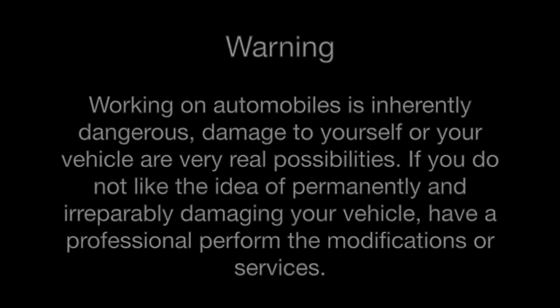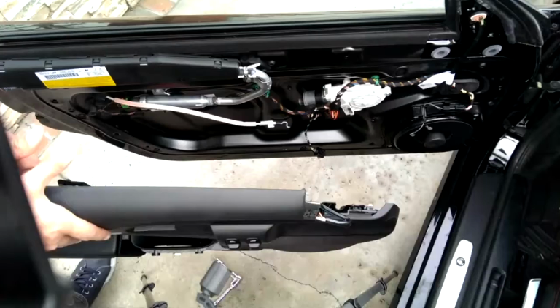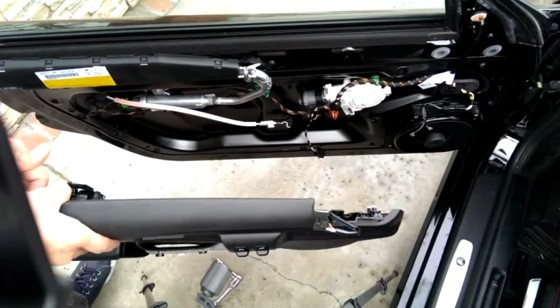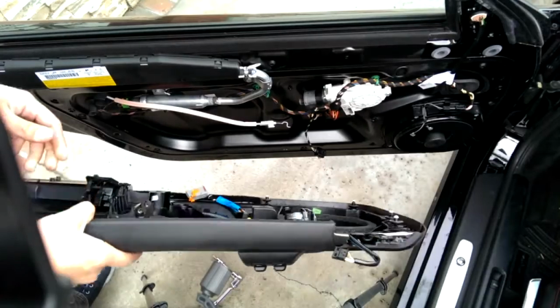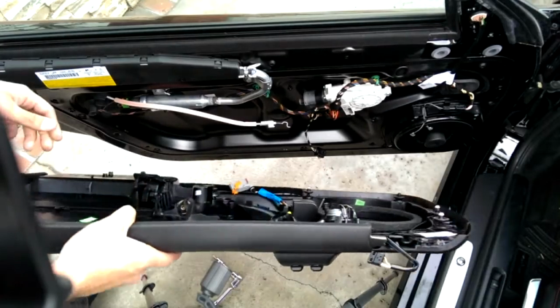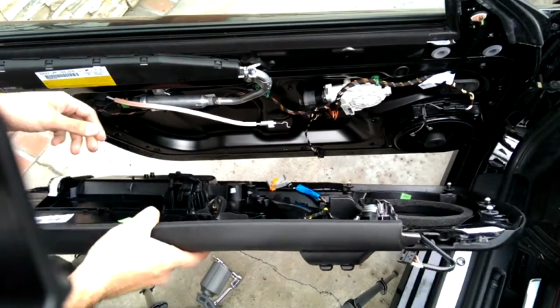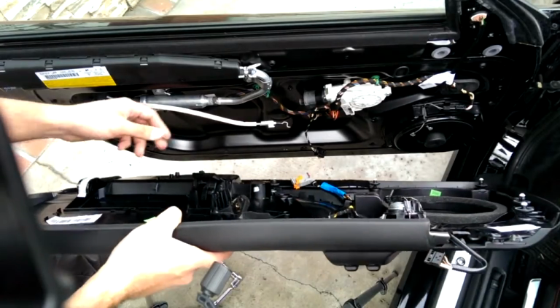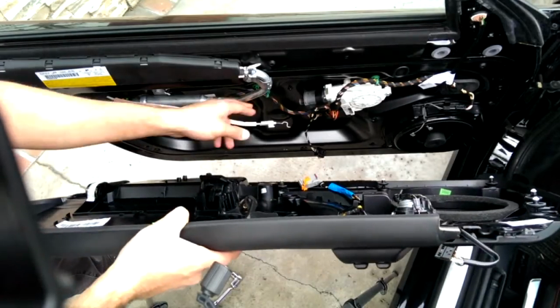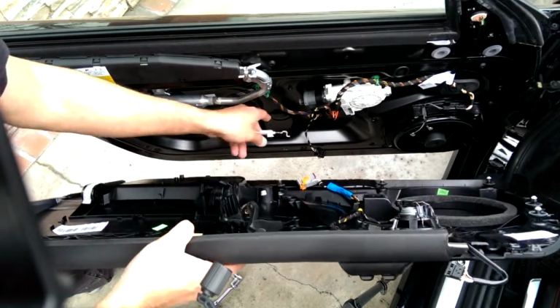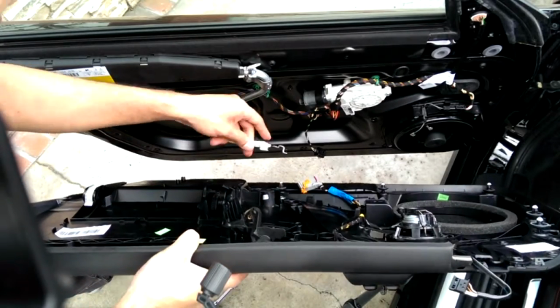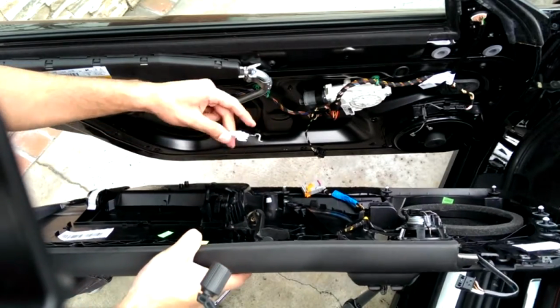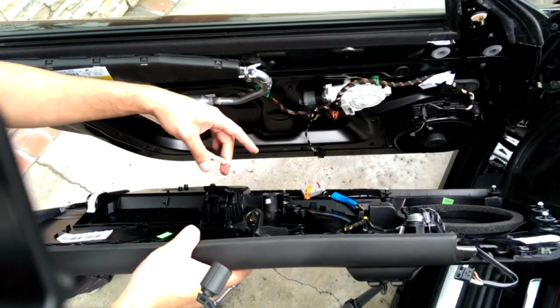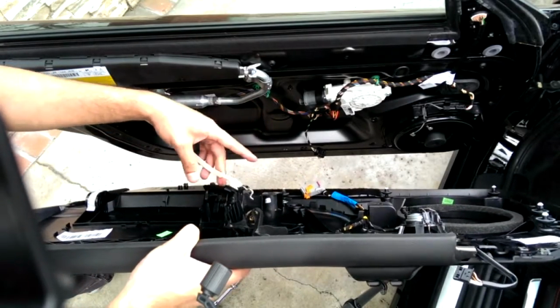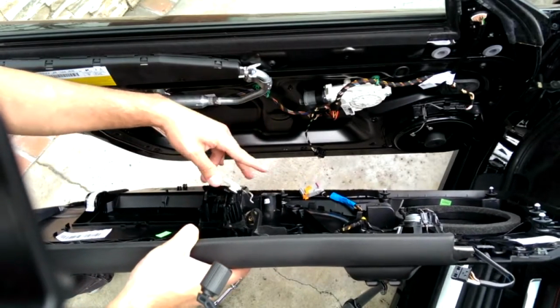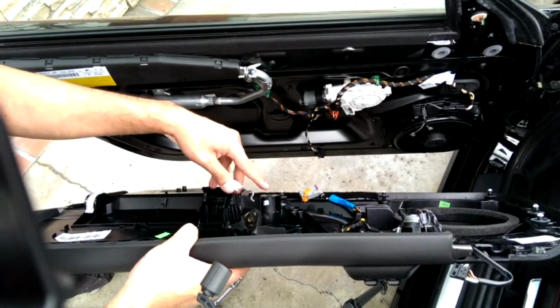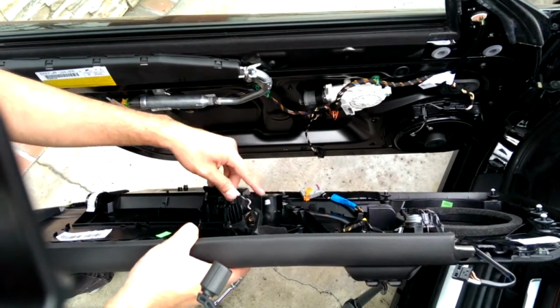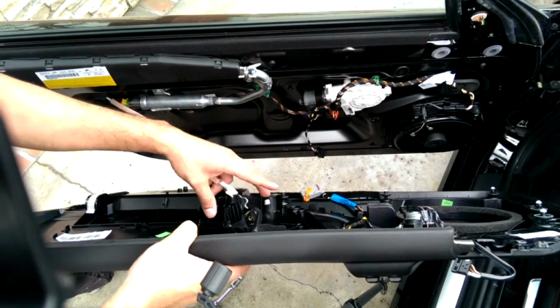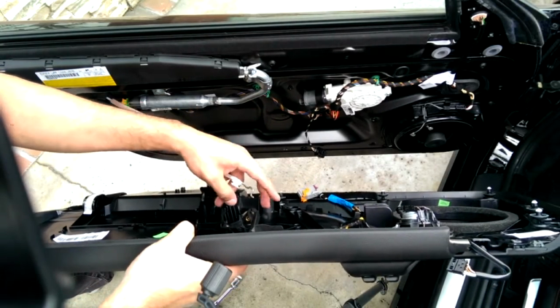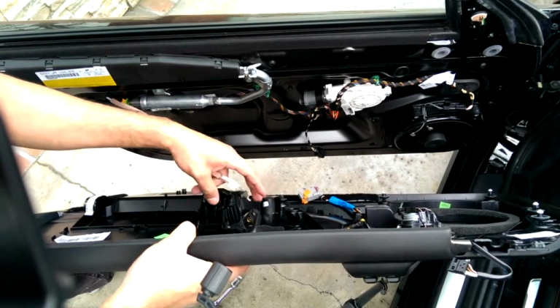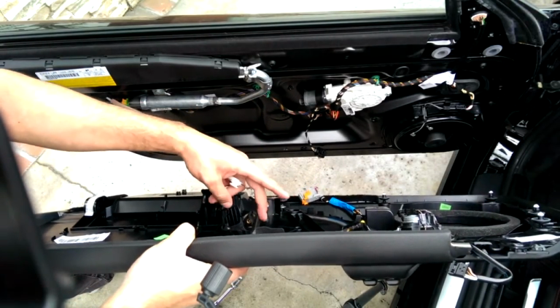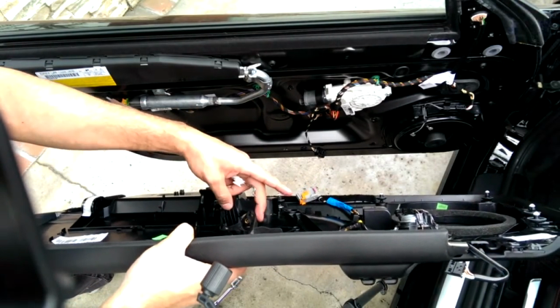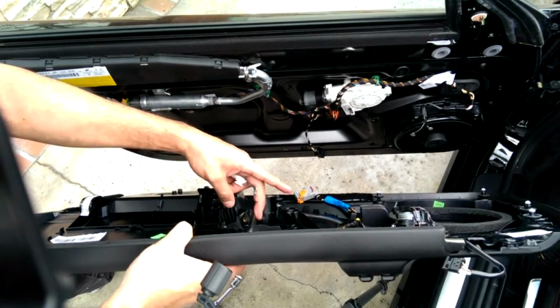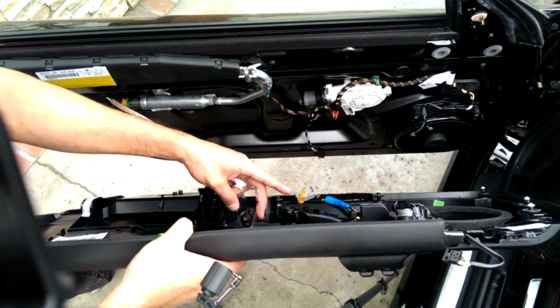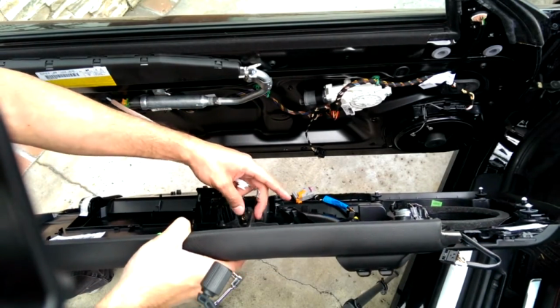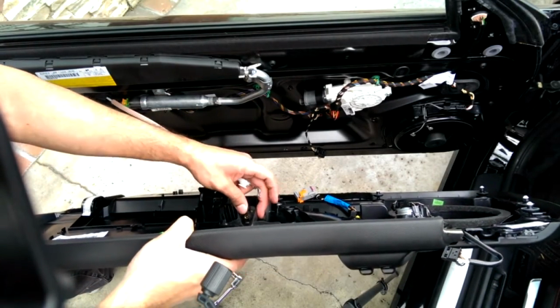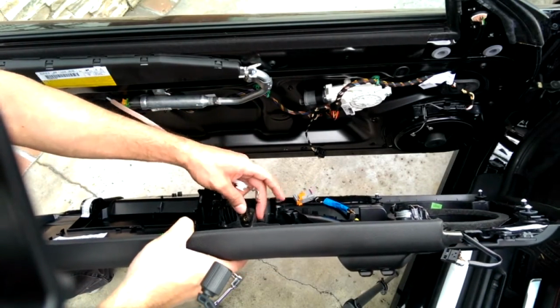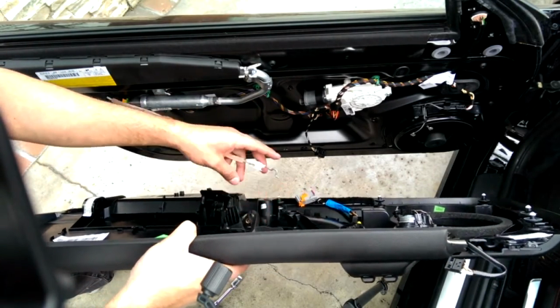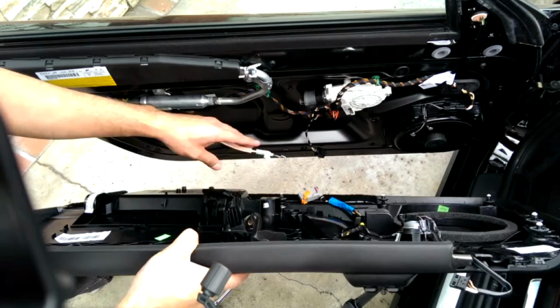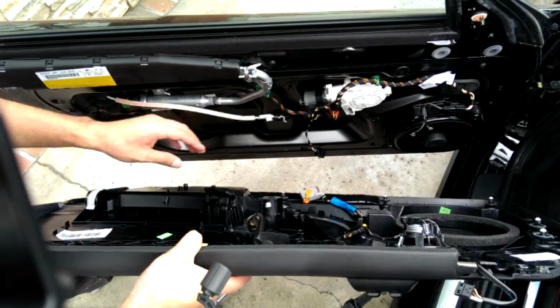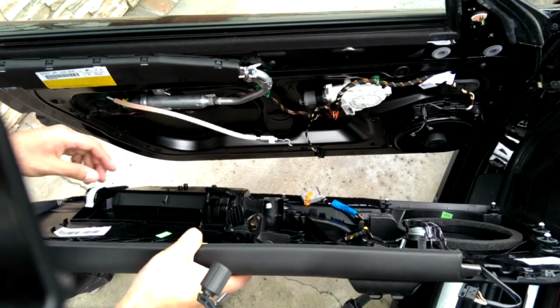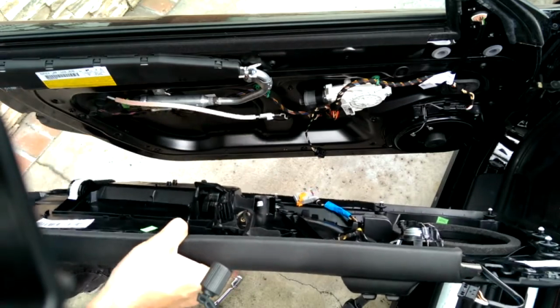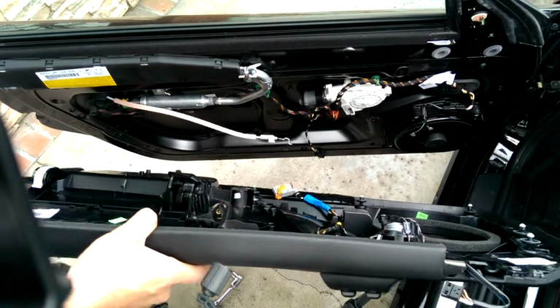Put the panel back in. First thing I'm going to do is this cable. Oh wait, I'm missing a bushing.